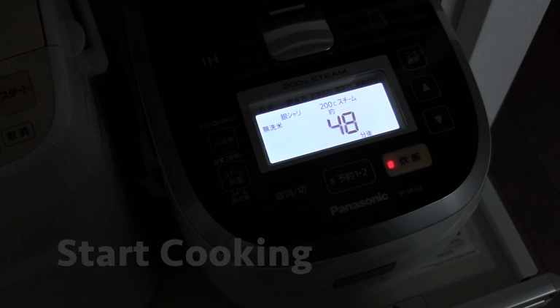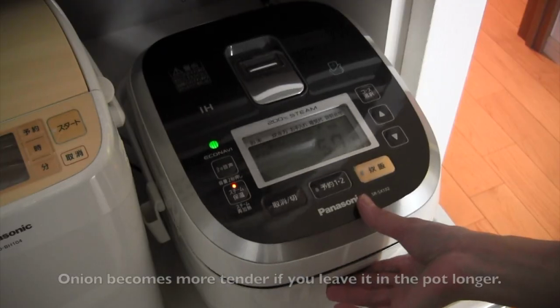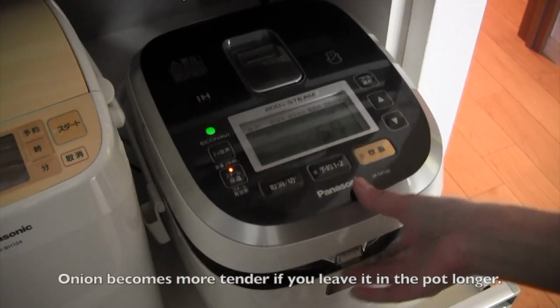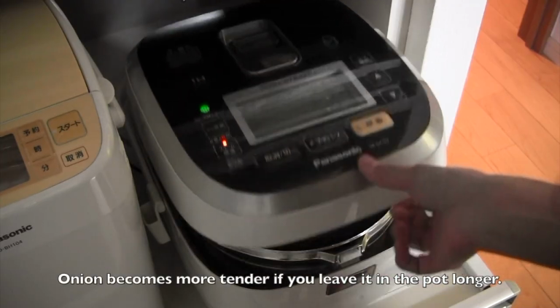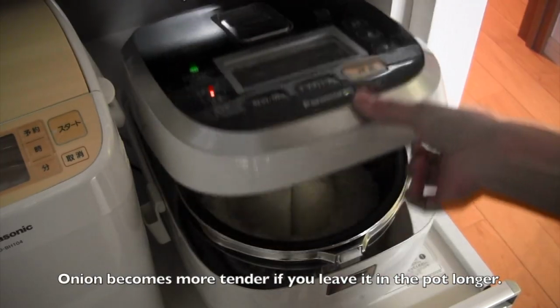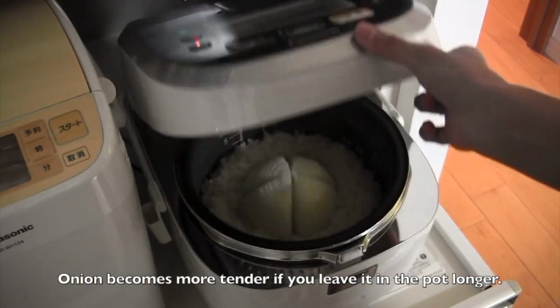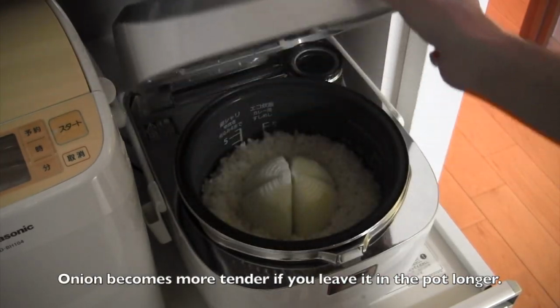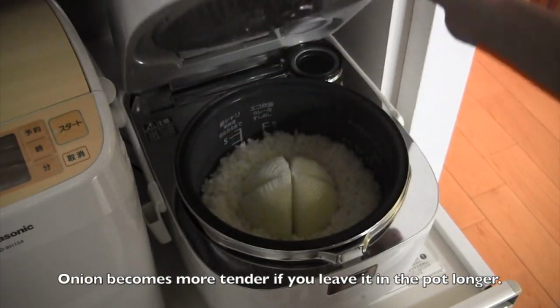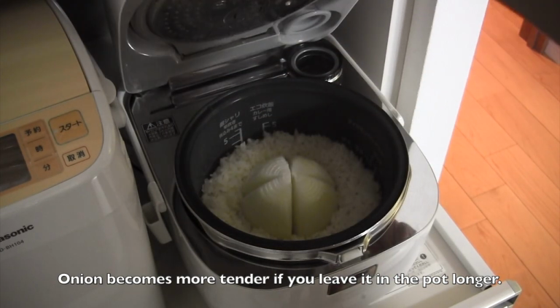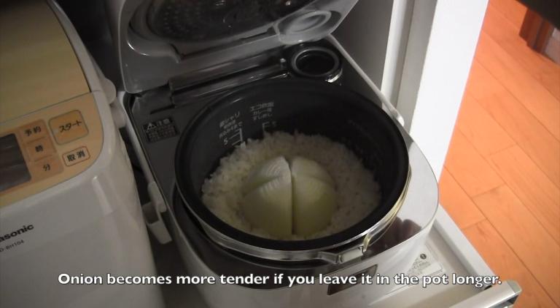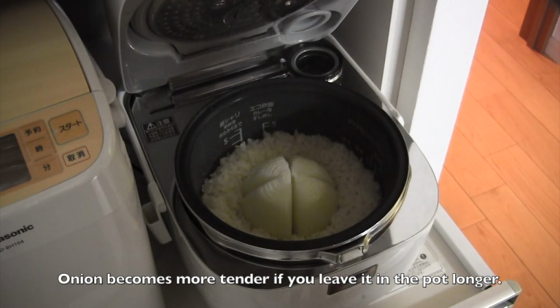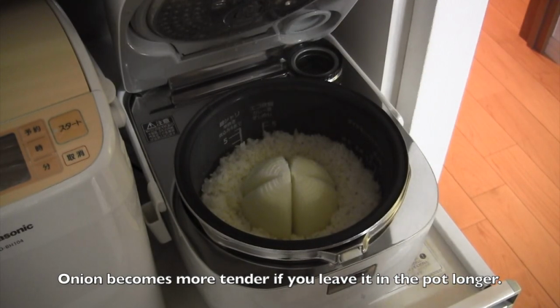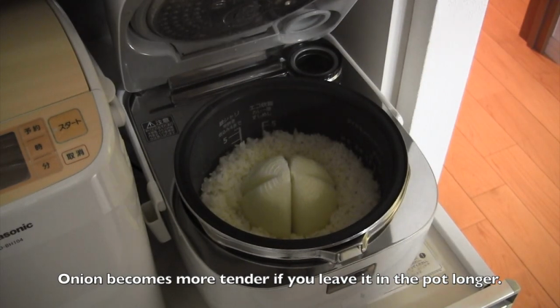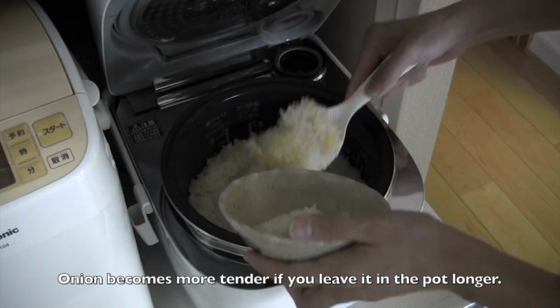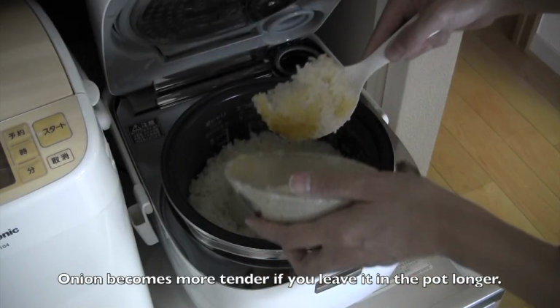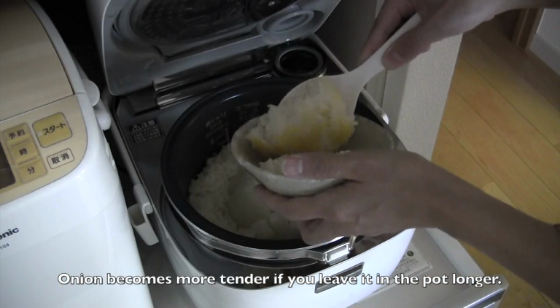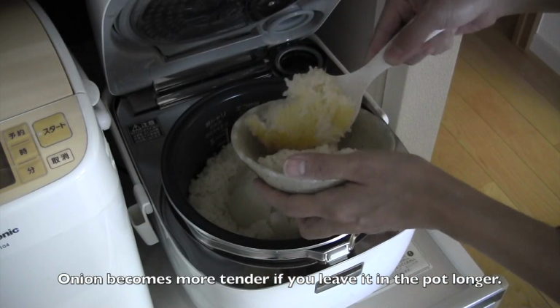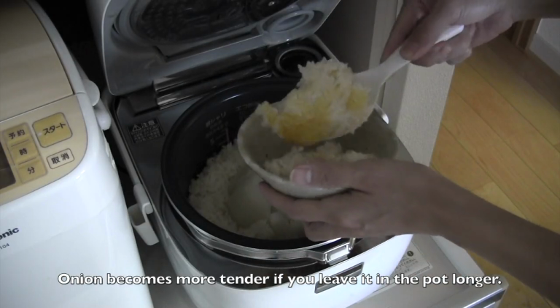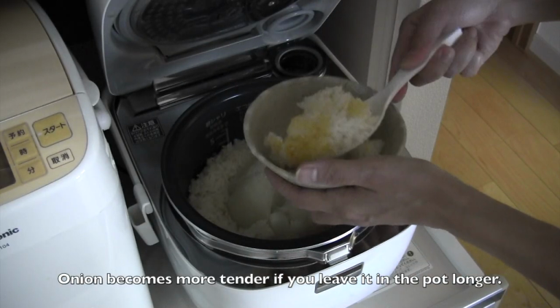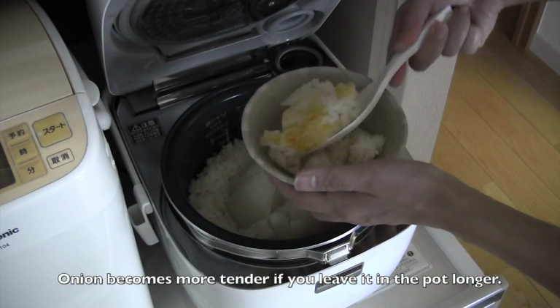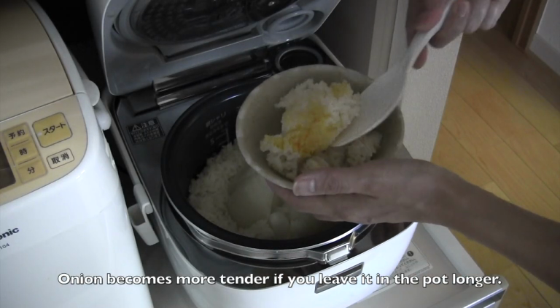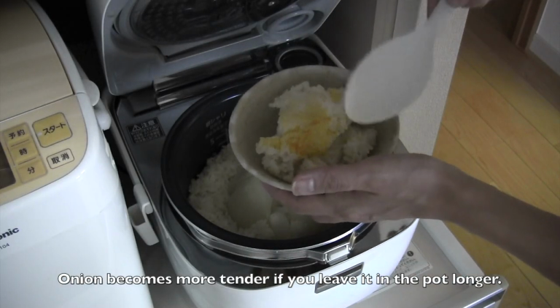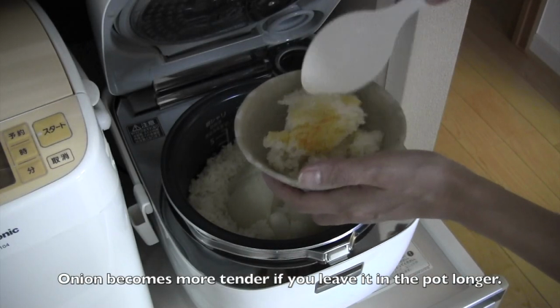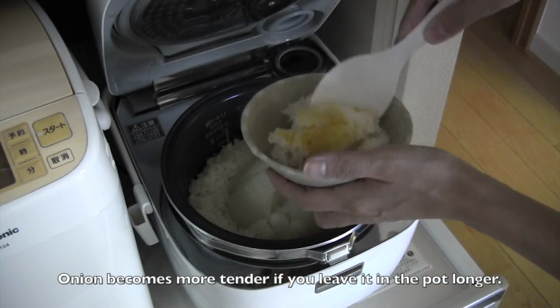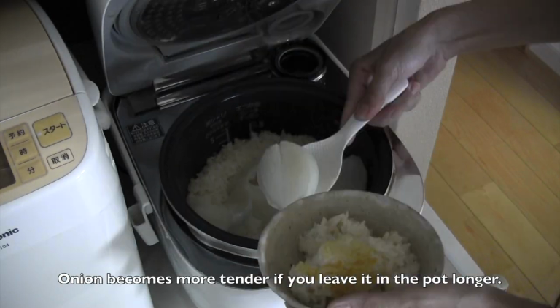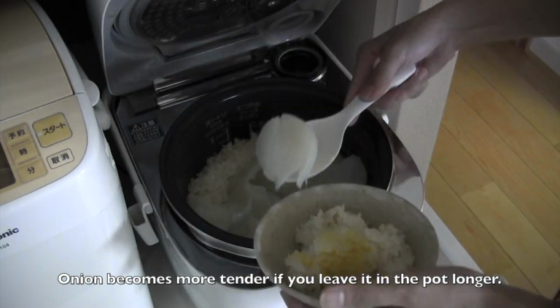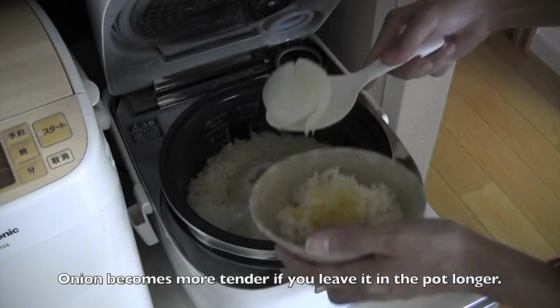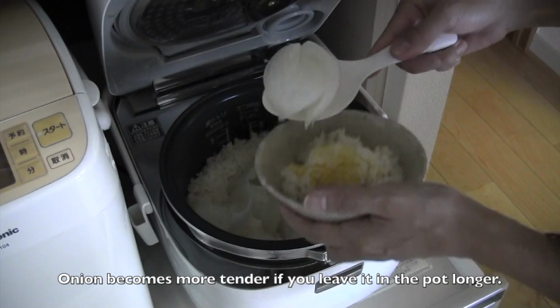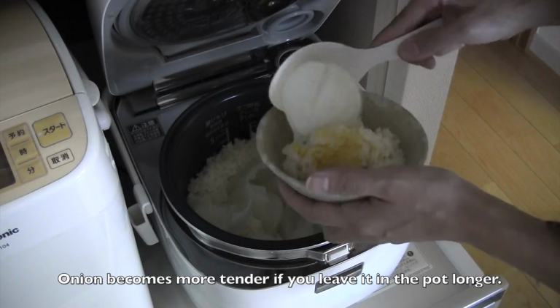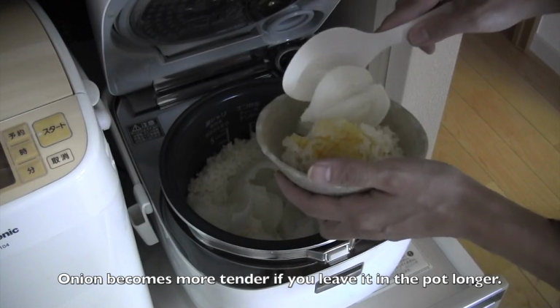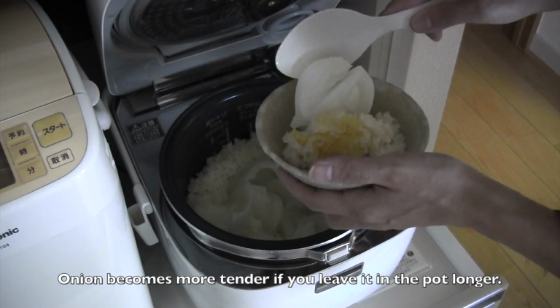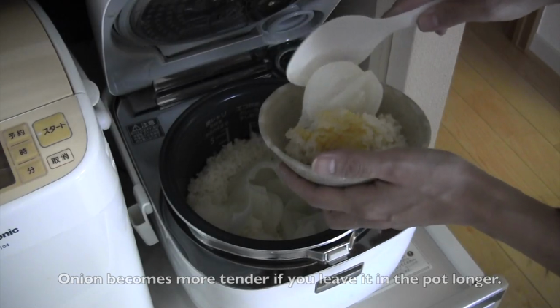When it's done, toss the rice lightly using a rice paddle. Then serve. And now it's done!